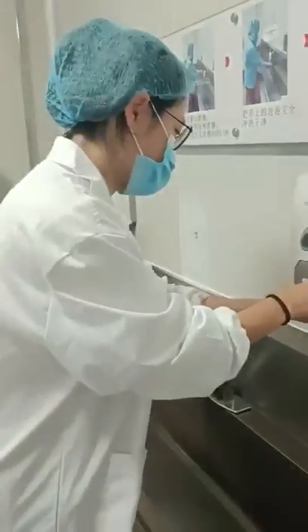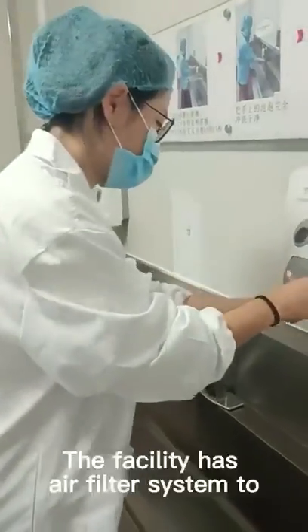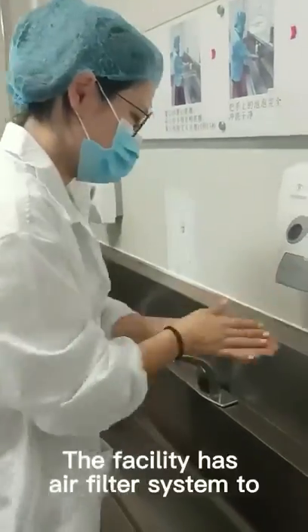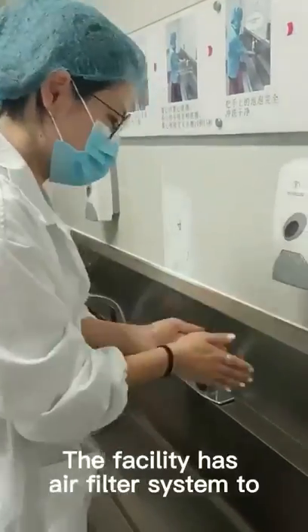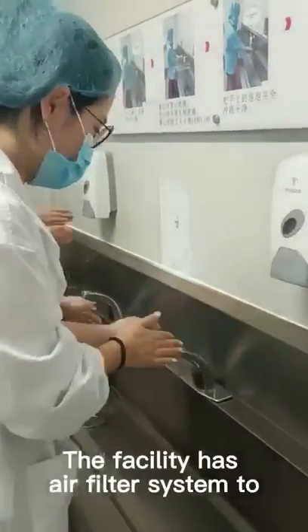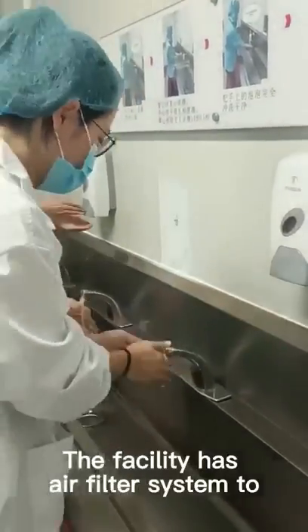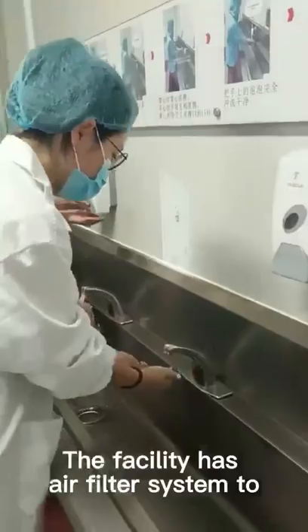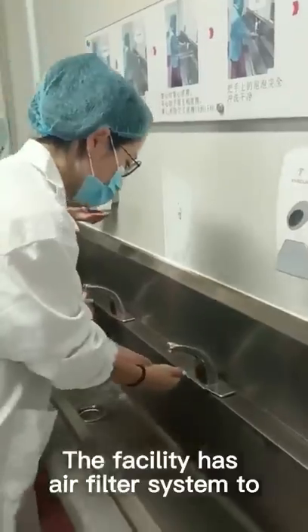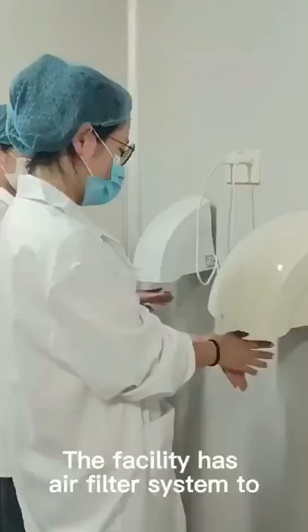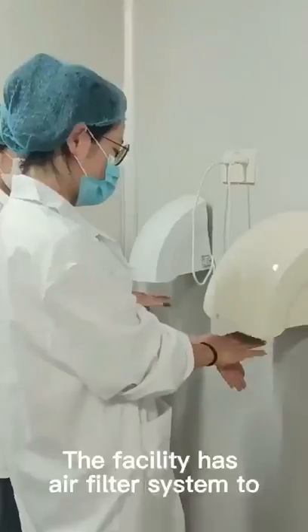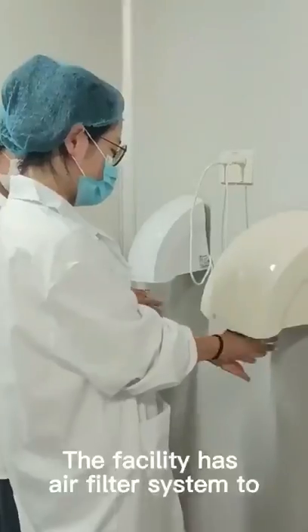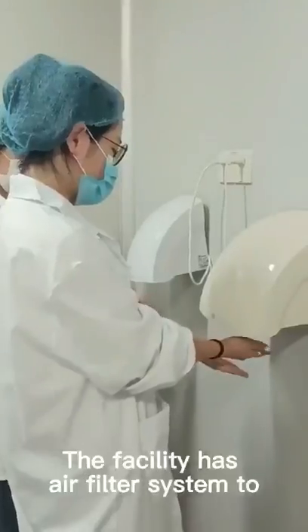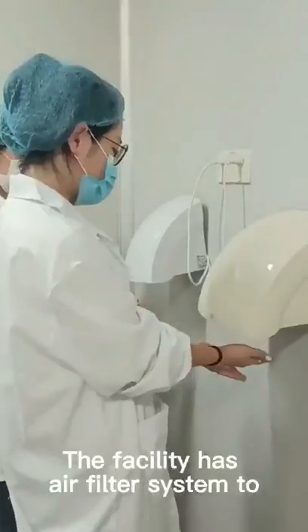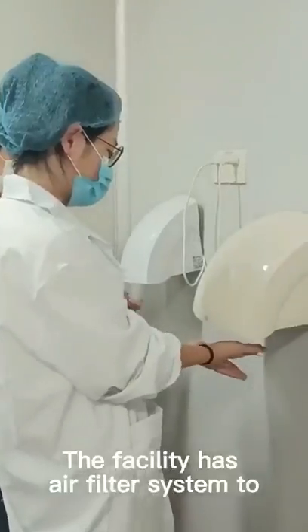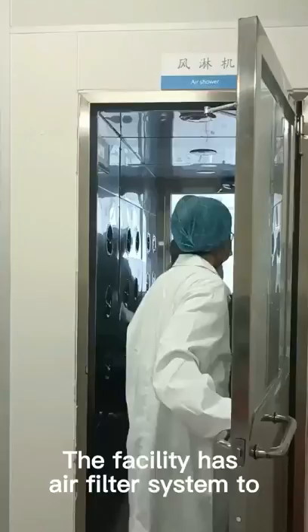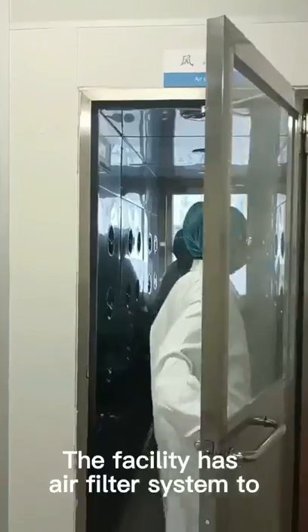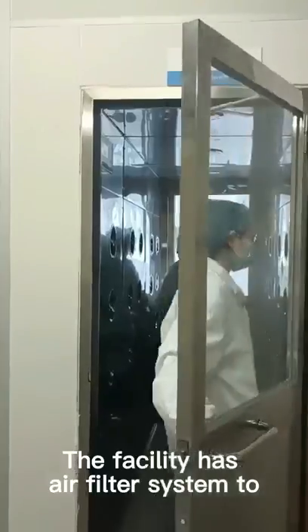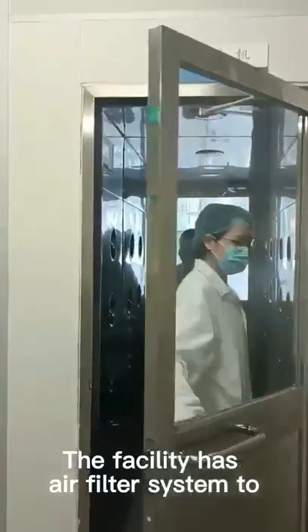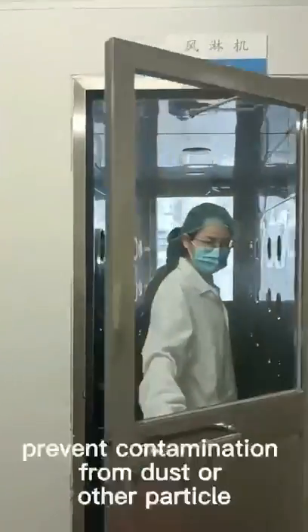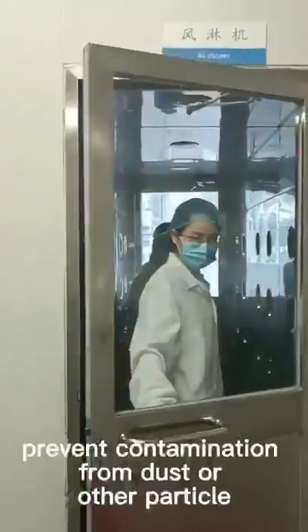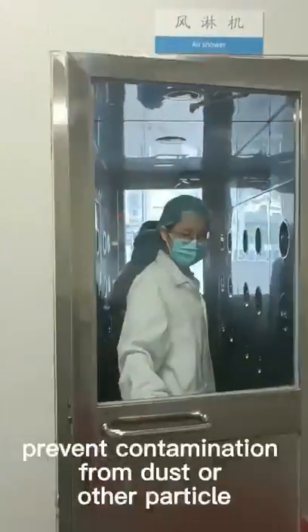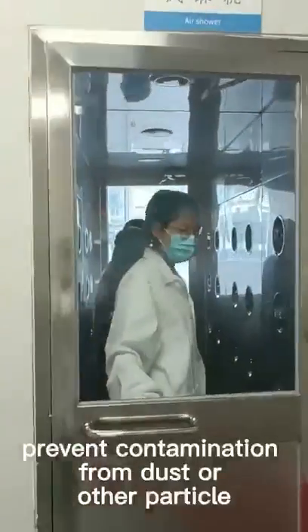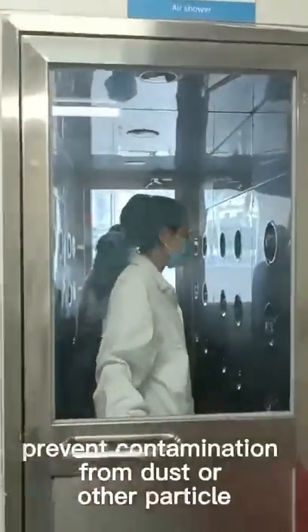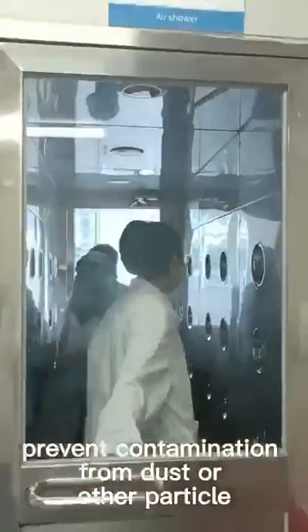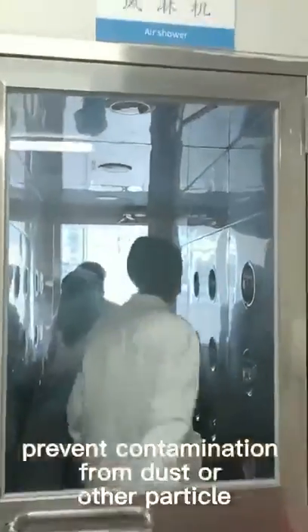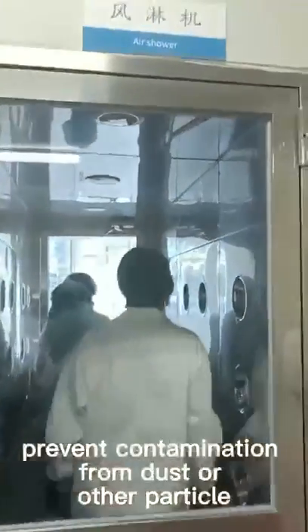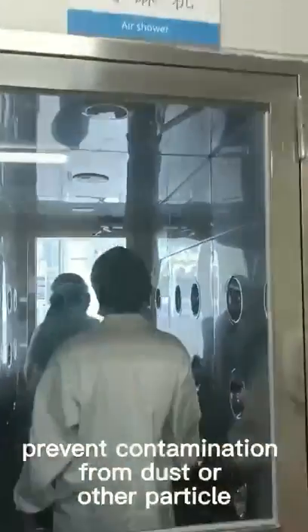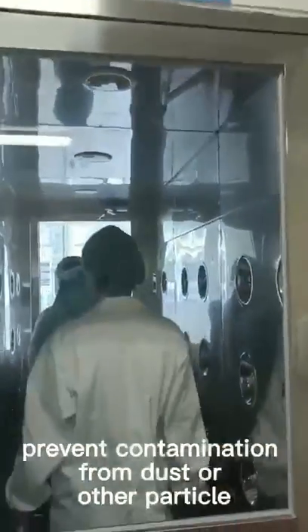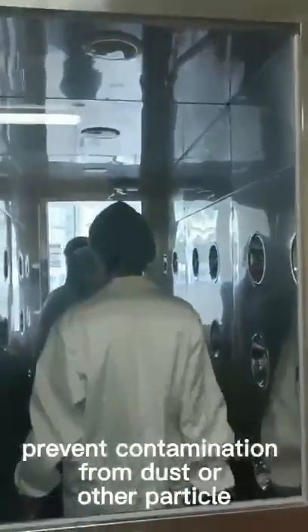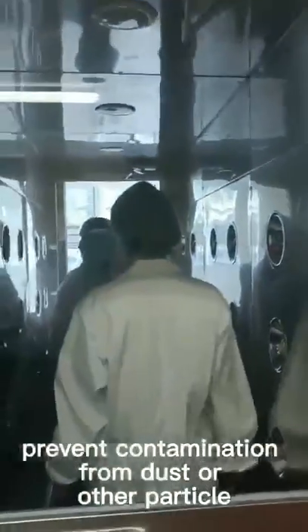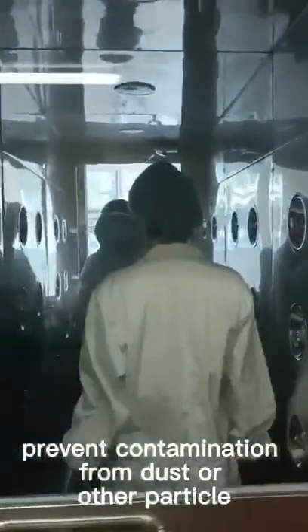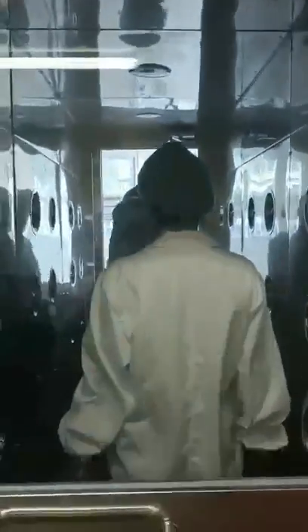The facility has an air filter system to prevent contamination from dust on the production floor.